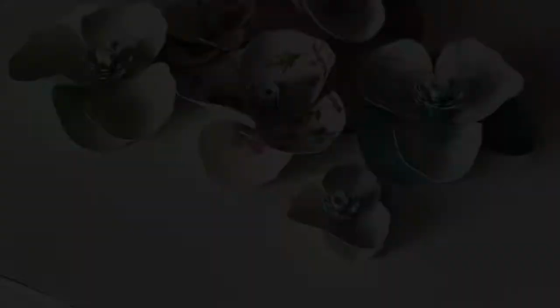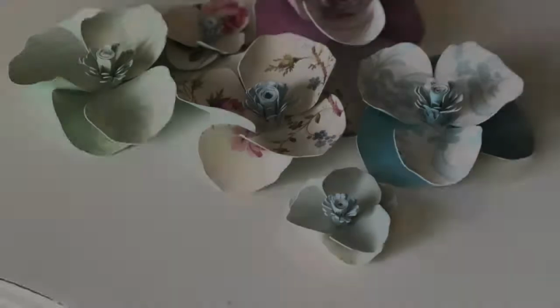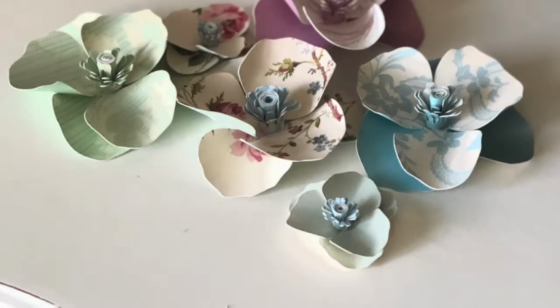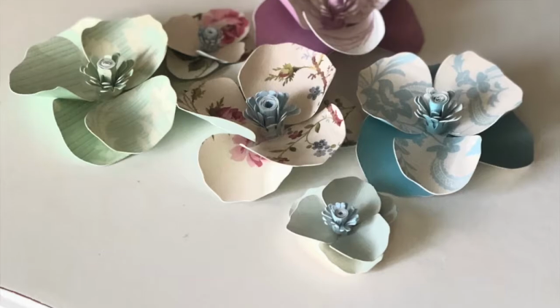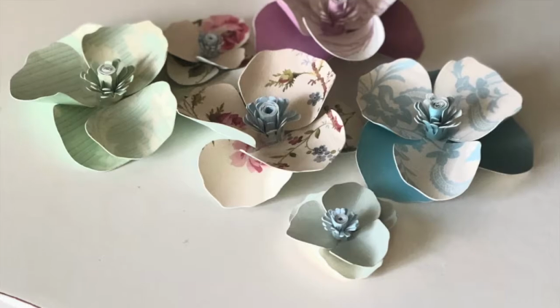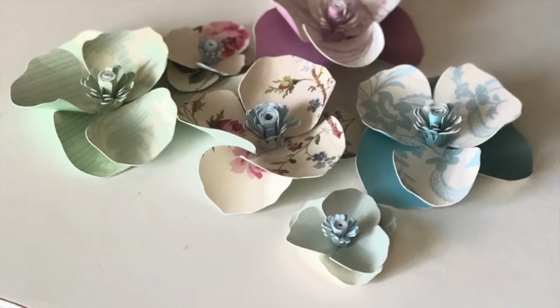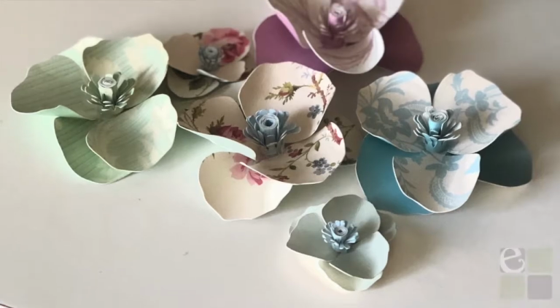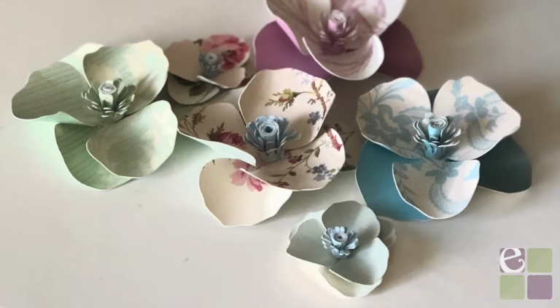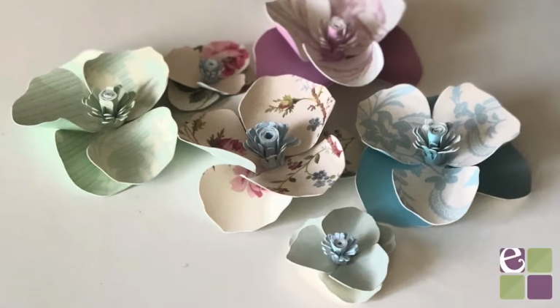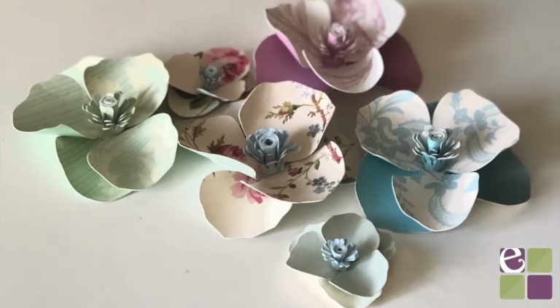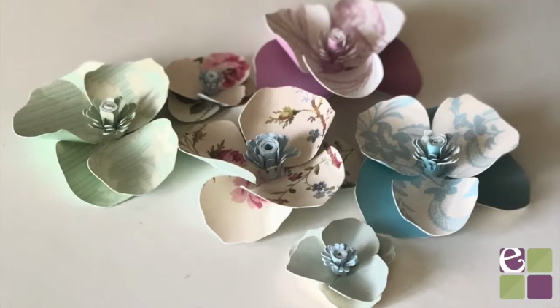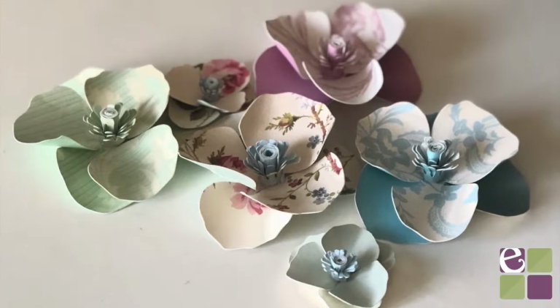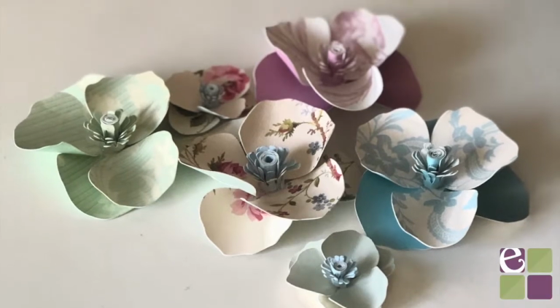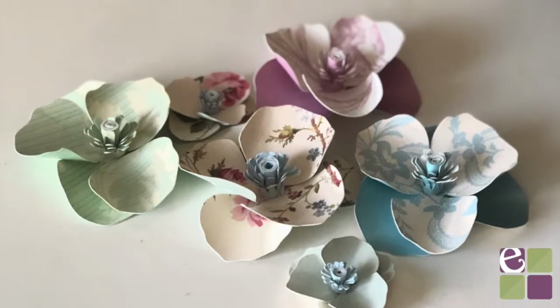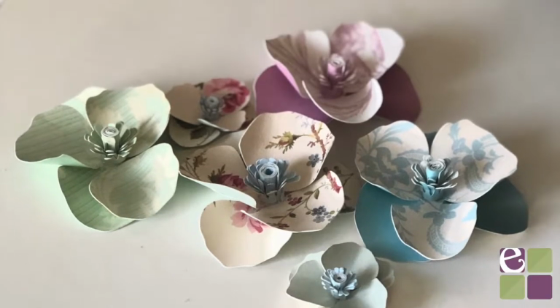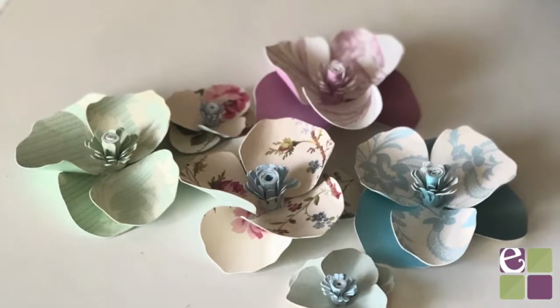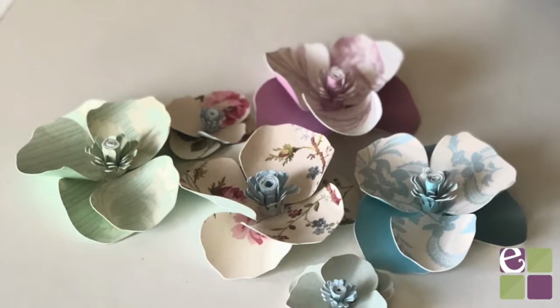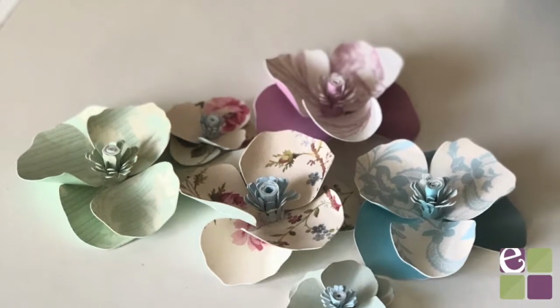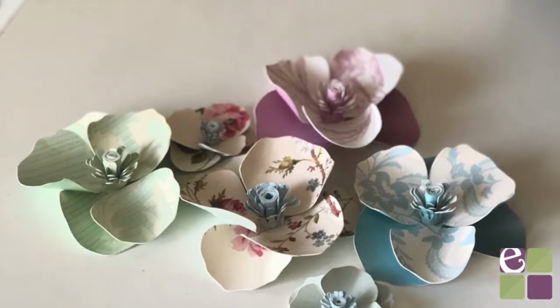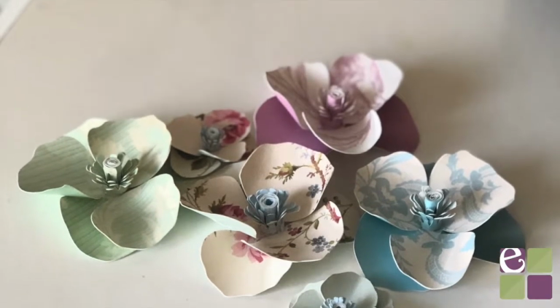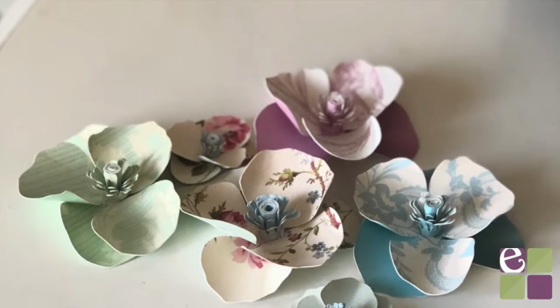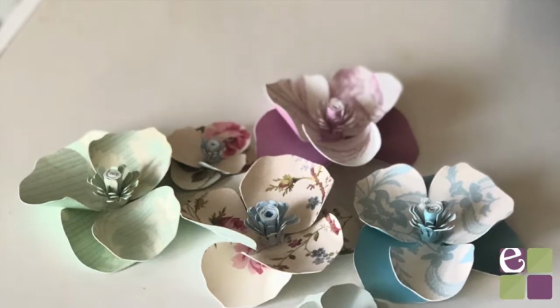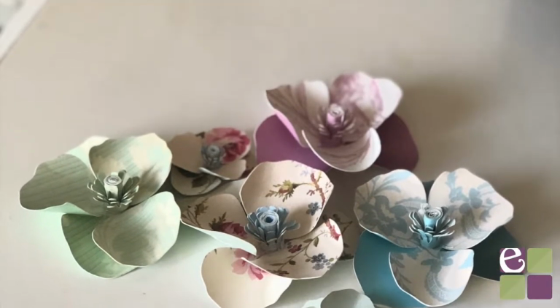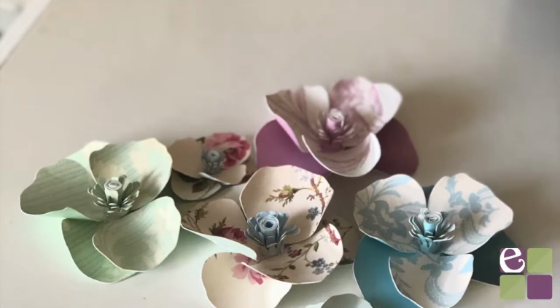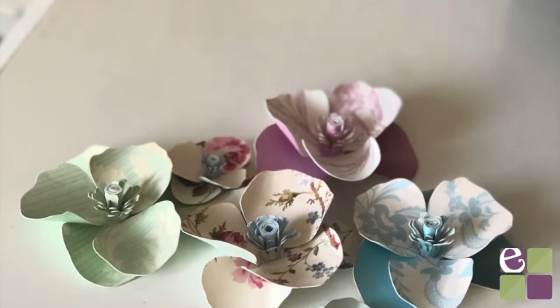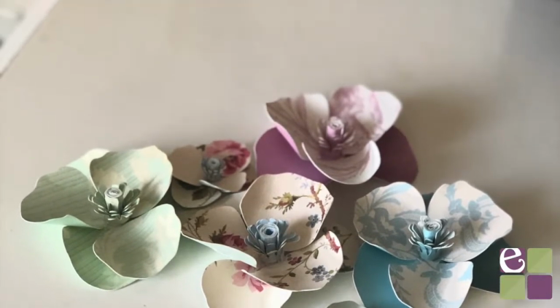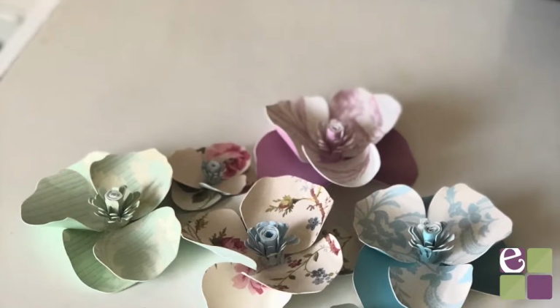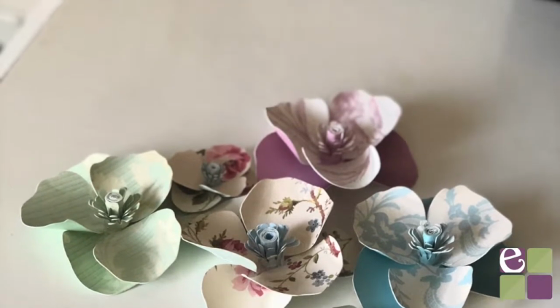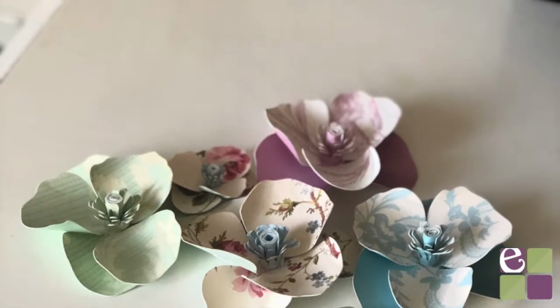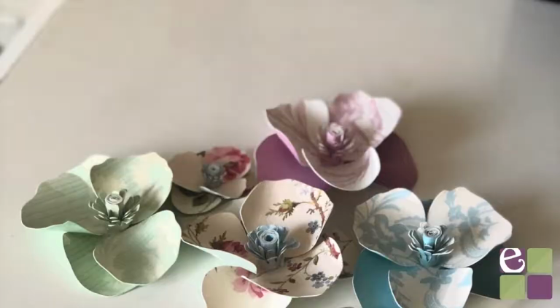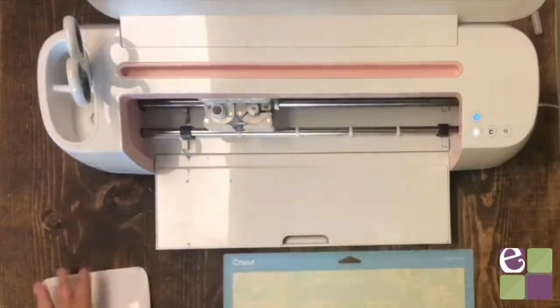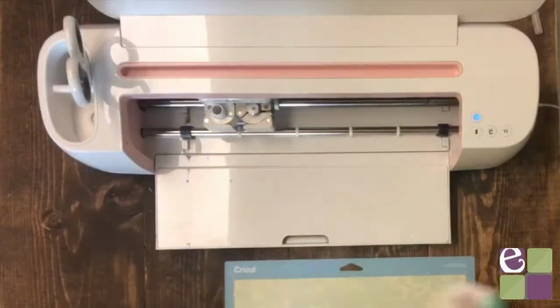Today I'm going to show you how to make poppy flowers. They're super simple and can be made on any Cricut machine.